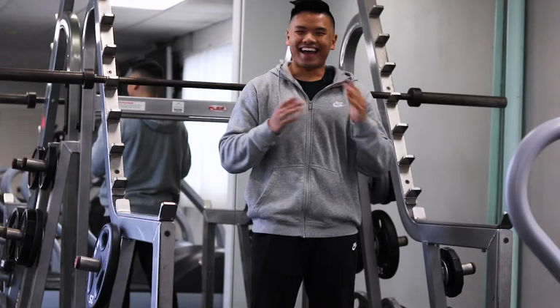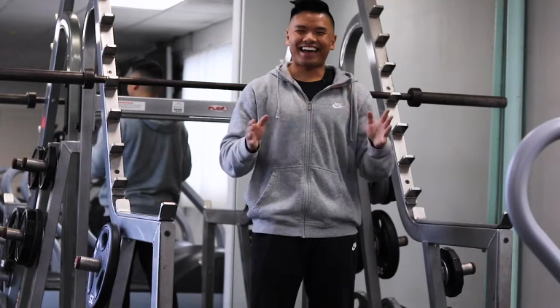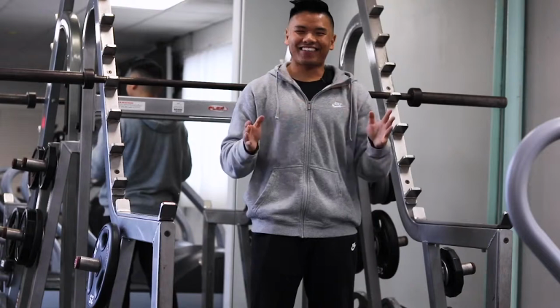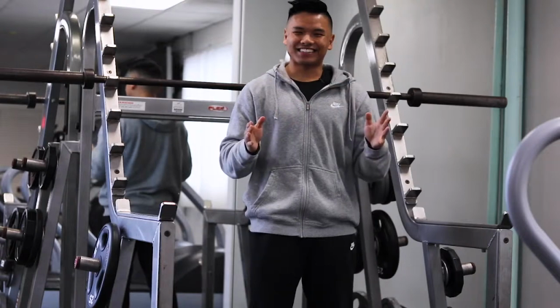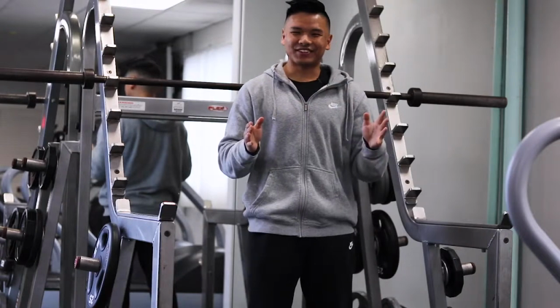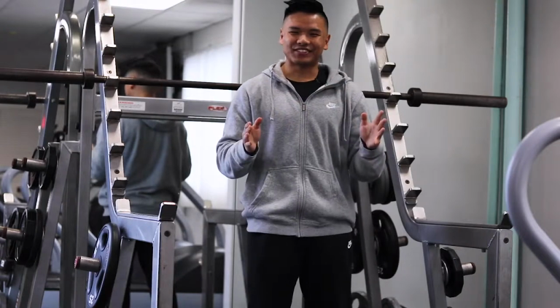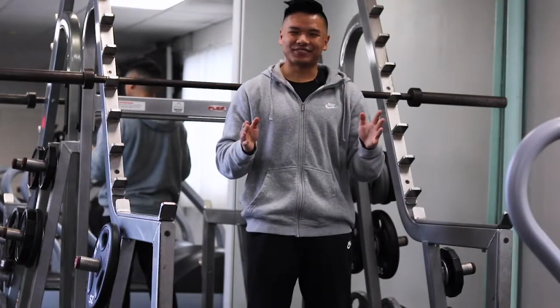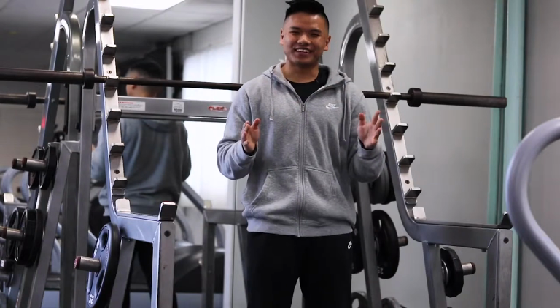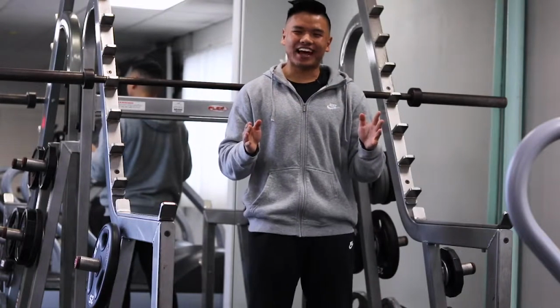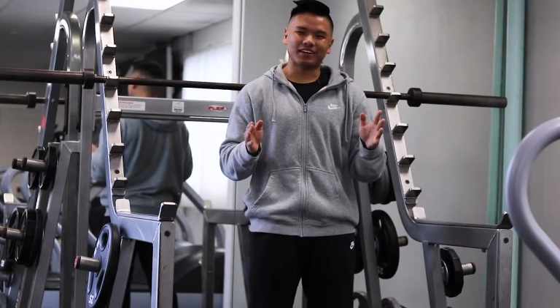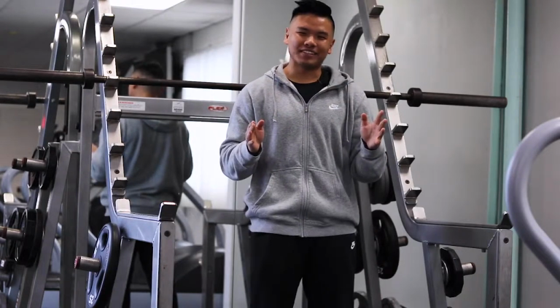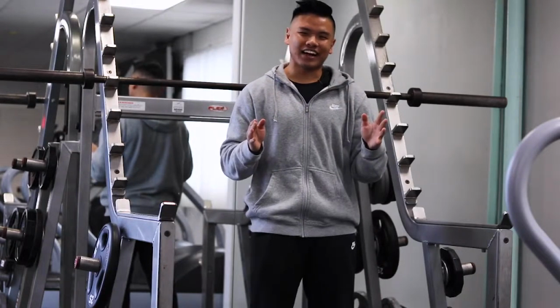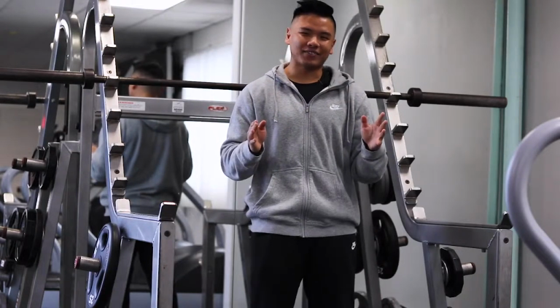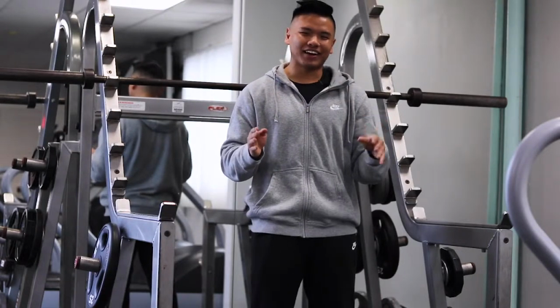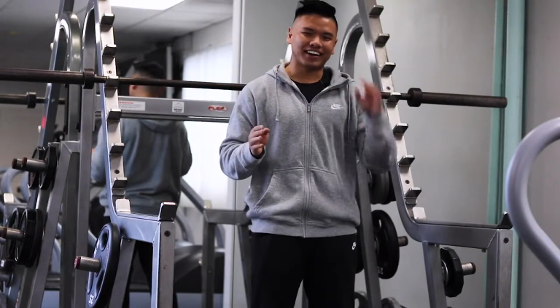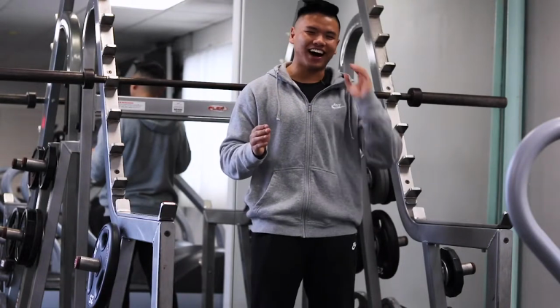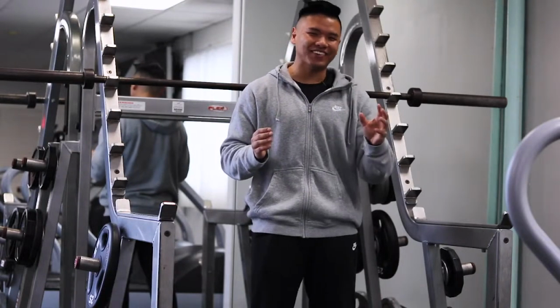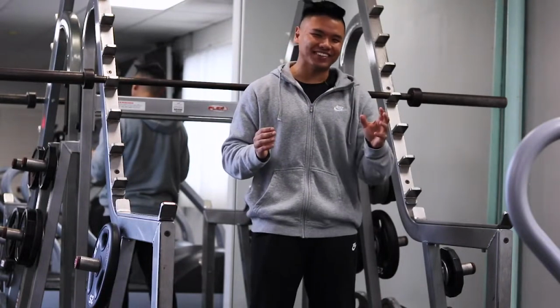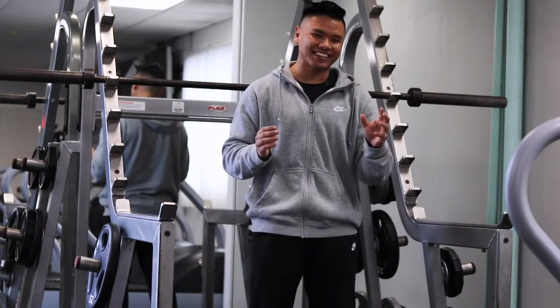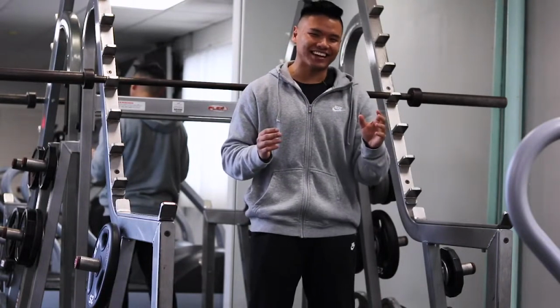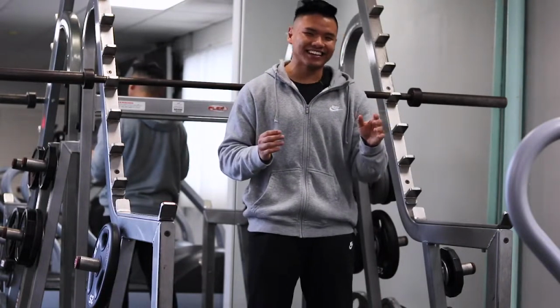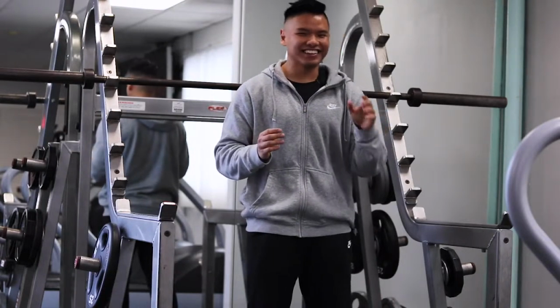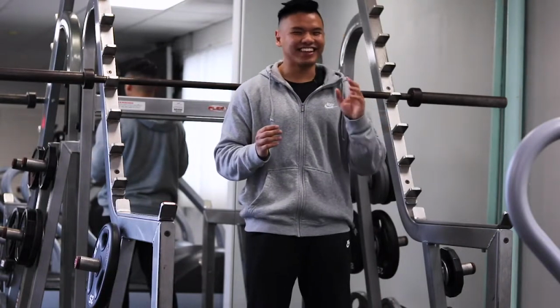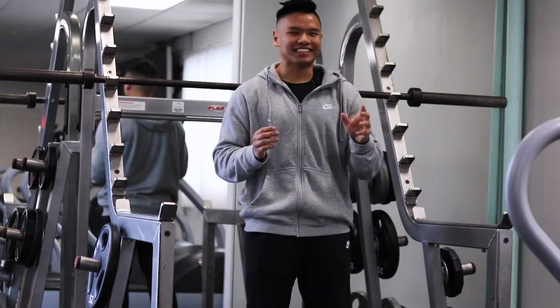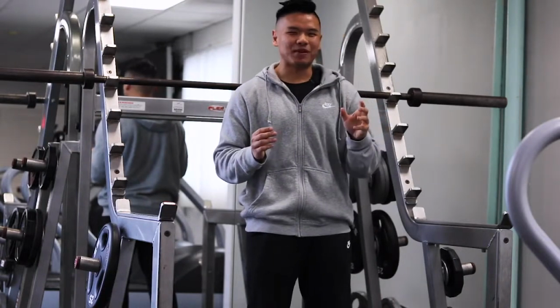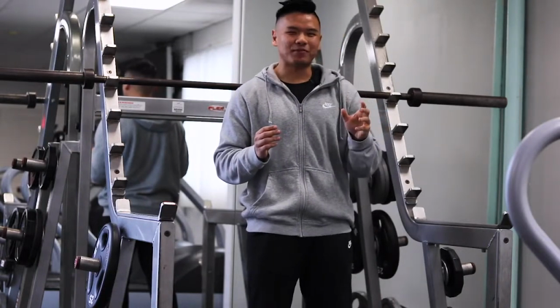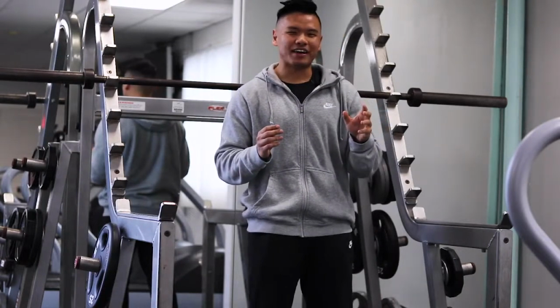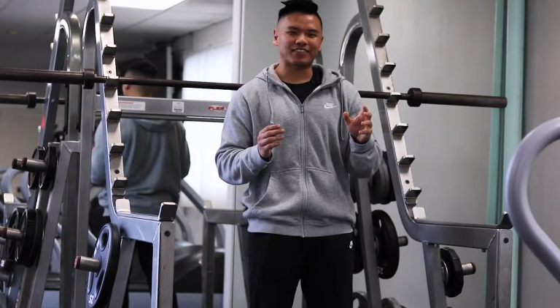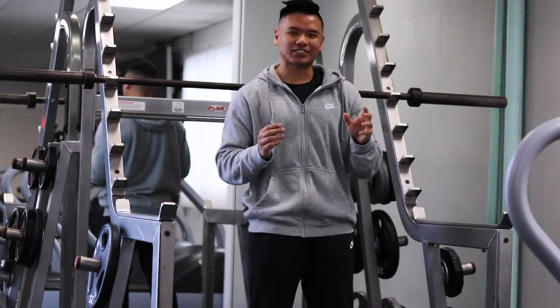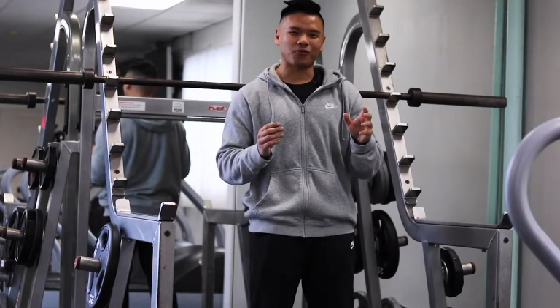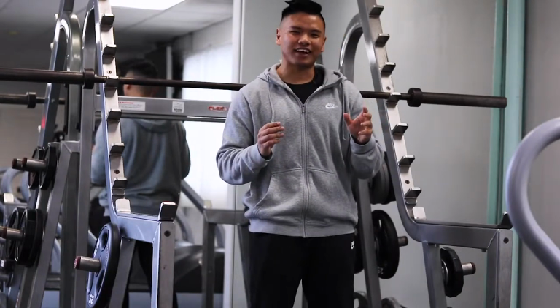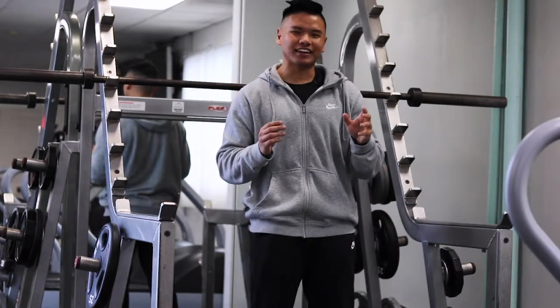Hey, what's up YouTube? Today I'm going to be talking about a common mistake lots of people make when squatting.